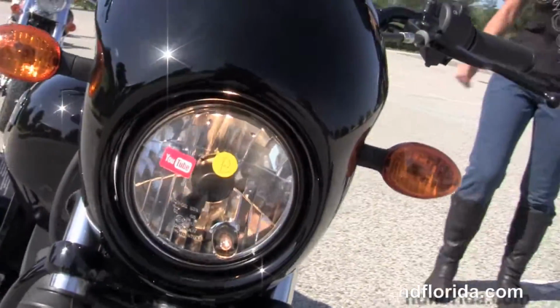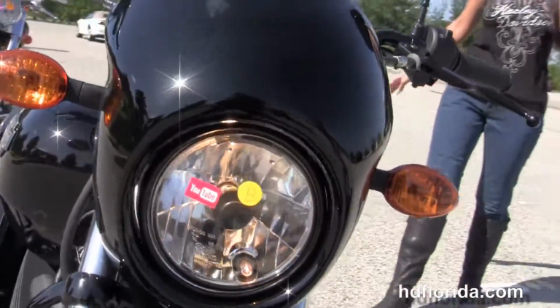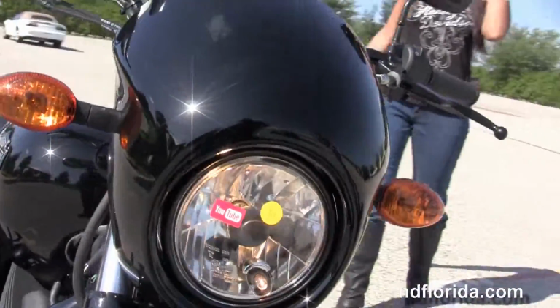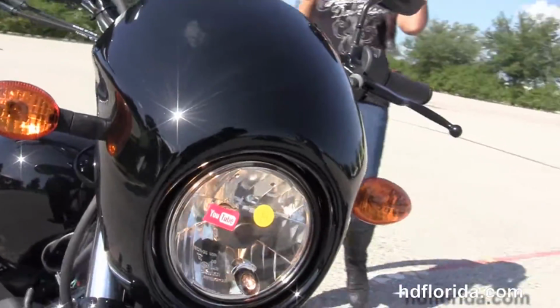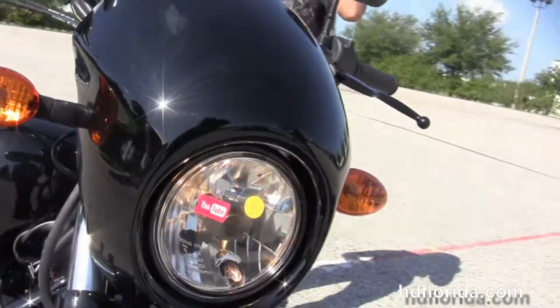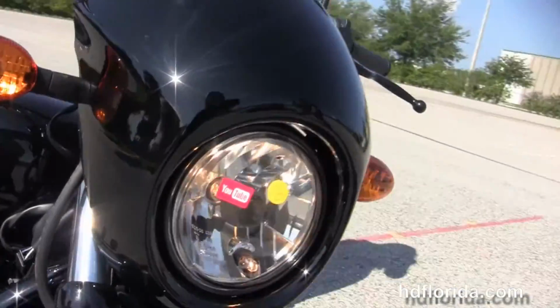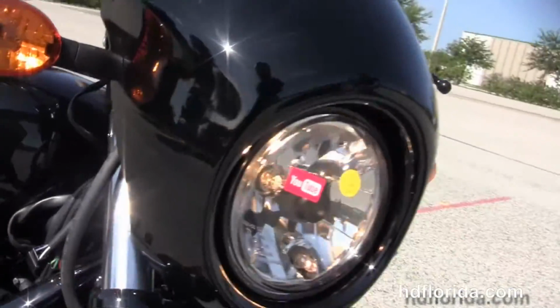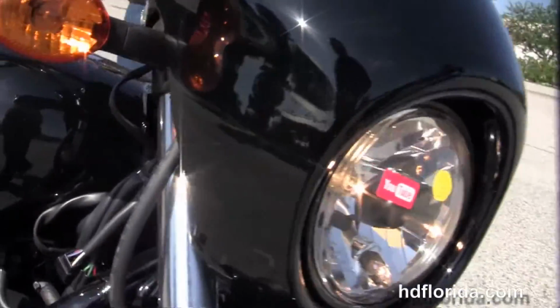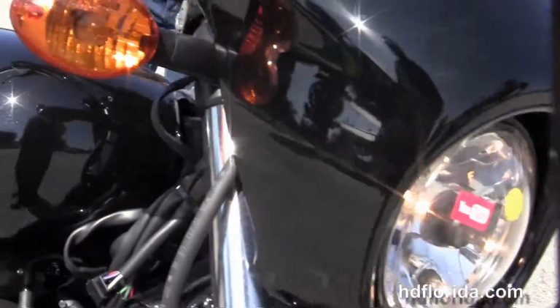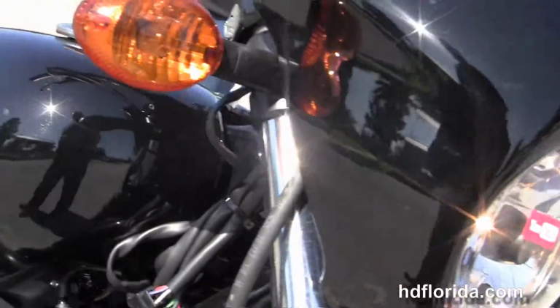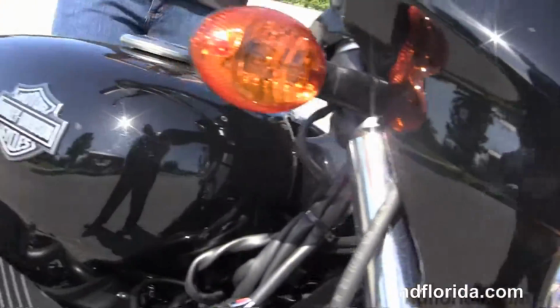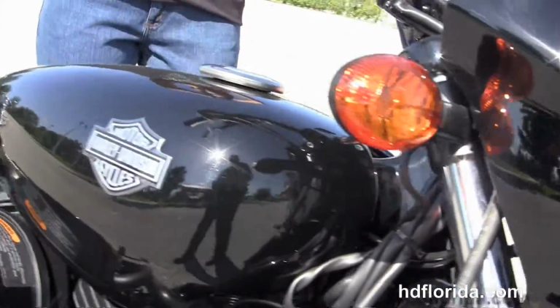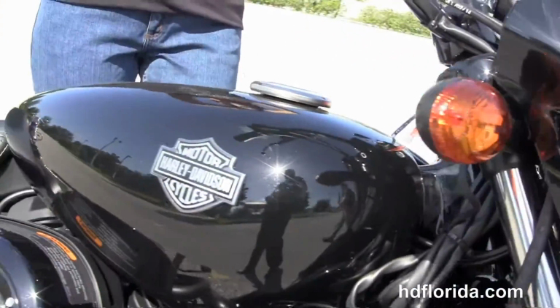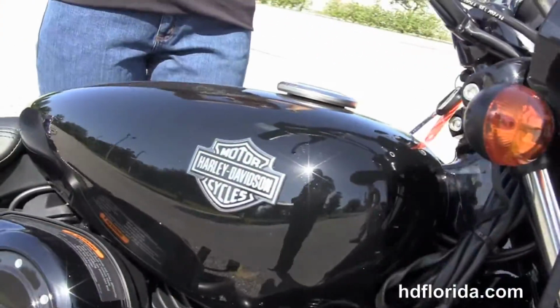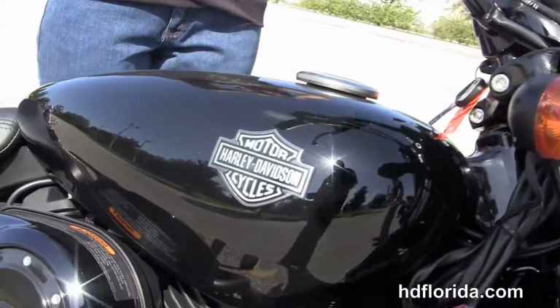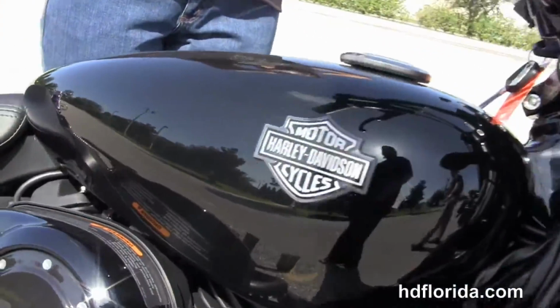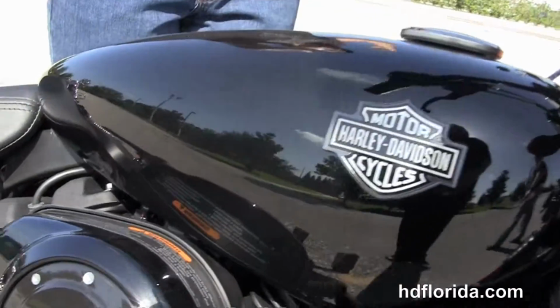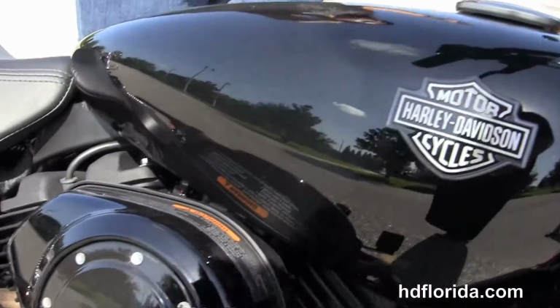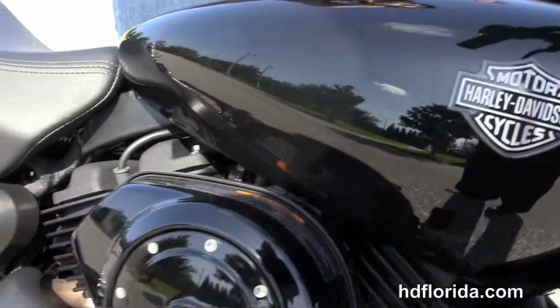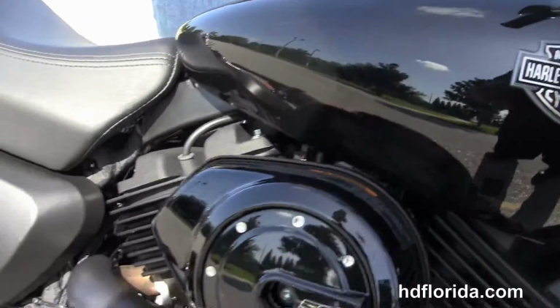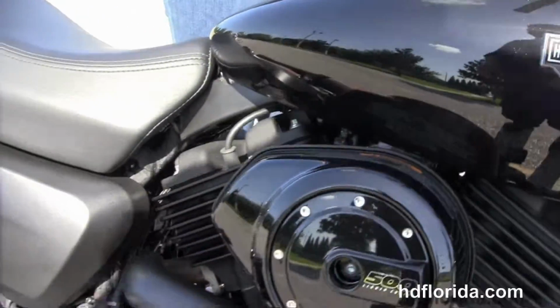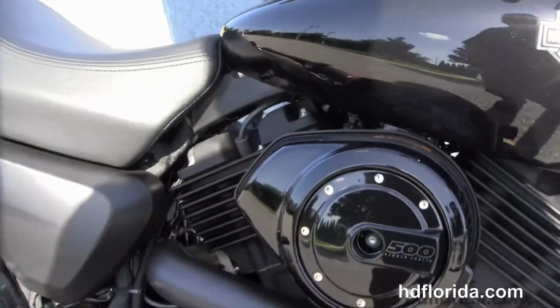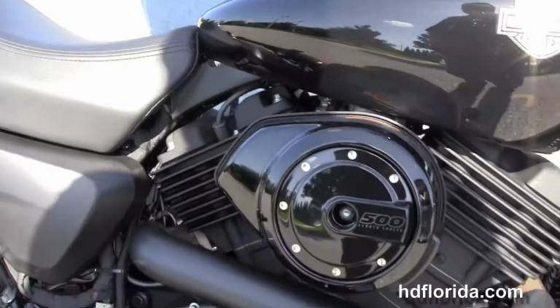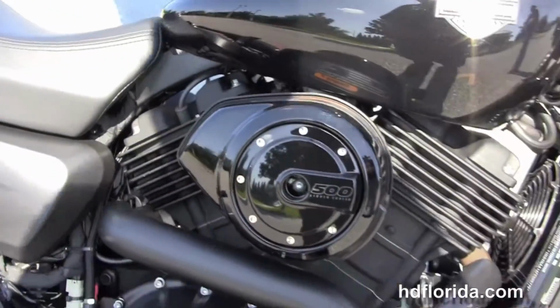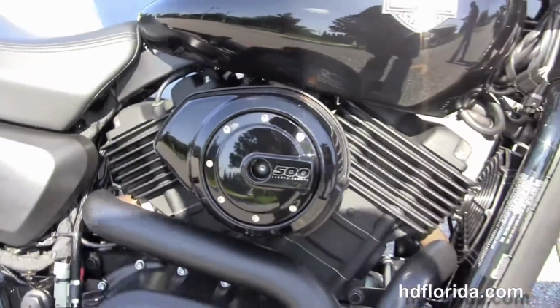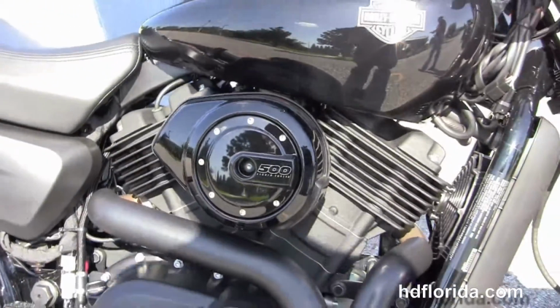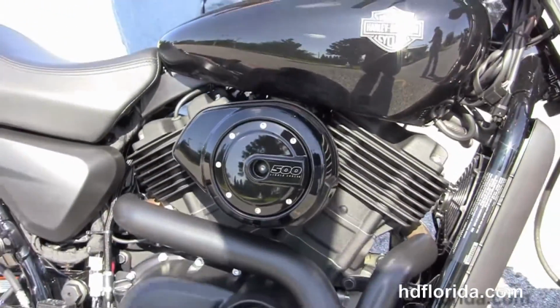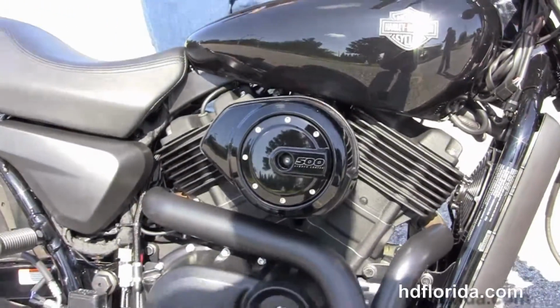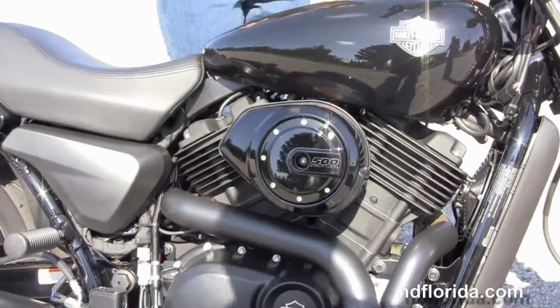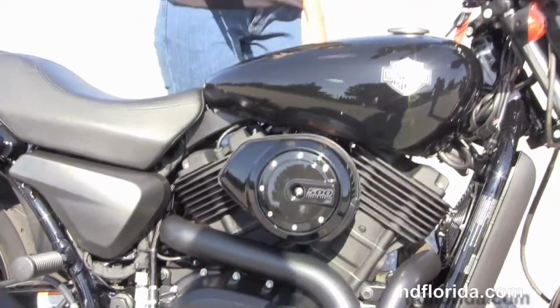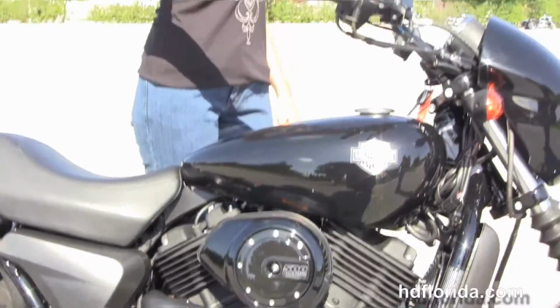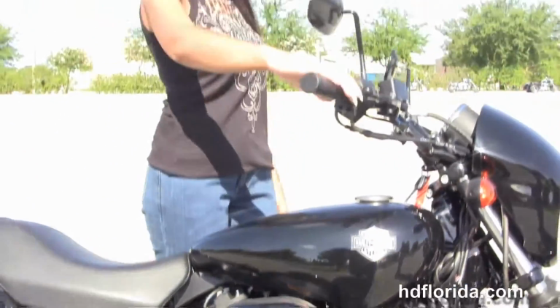We finance new Harley-Davidsons up to 84 months. Be sure to ask about our fly and ride program, and I was going to crank this up for us real quick.